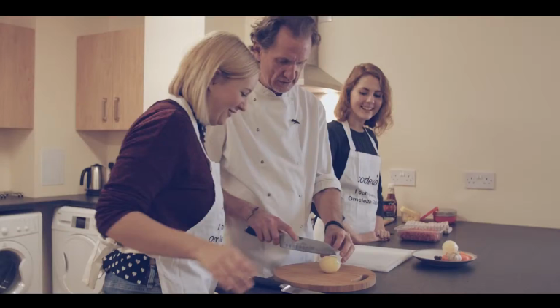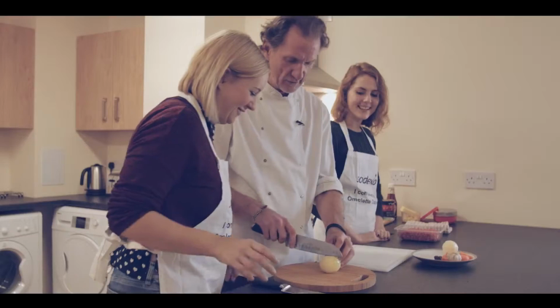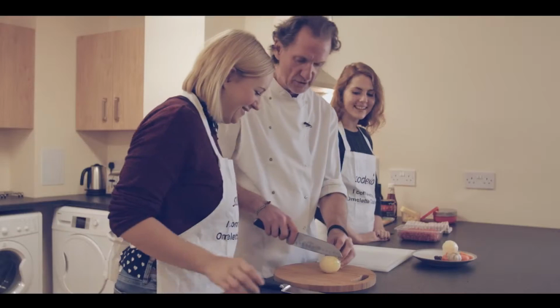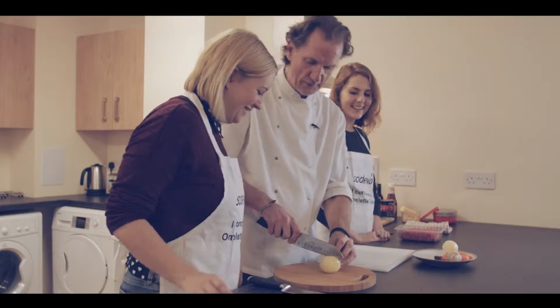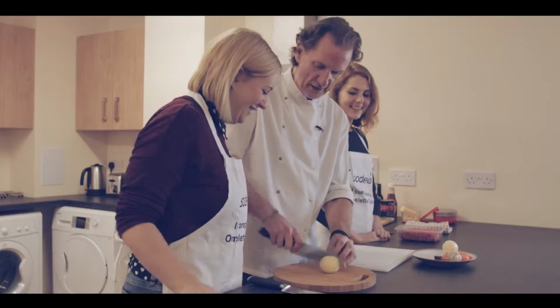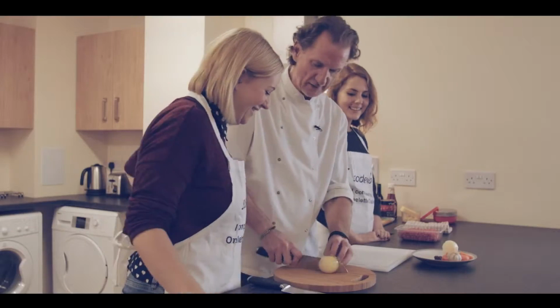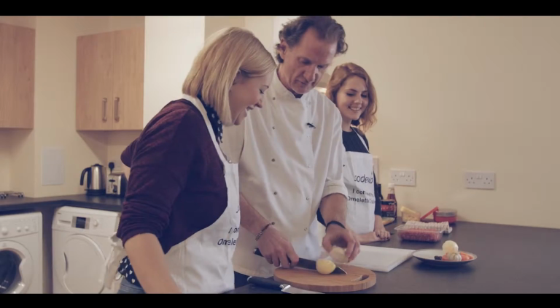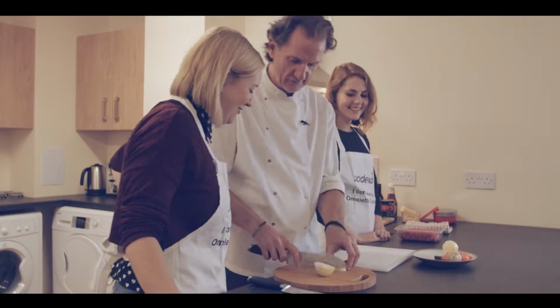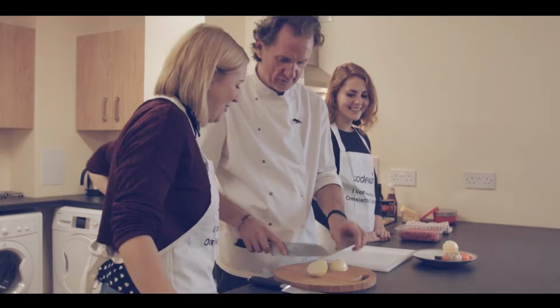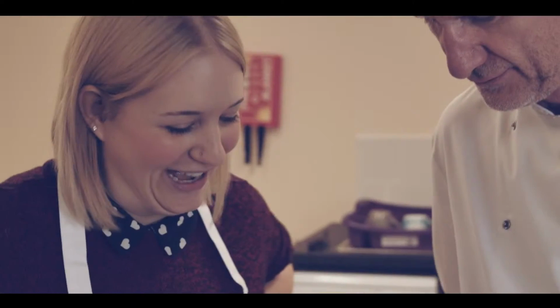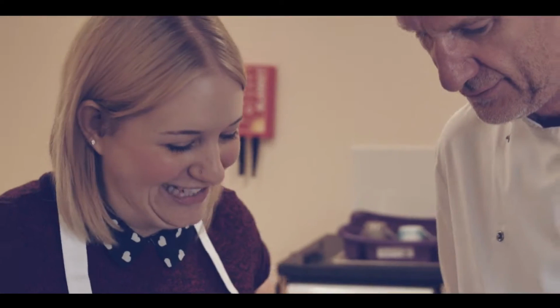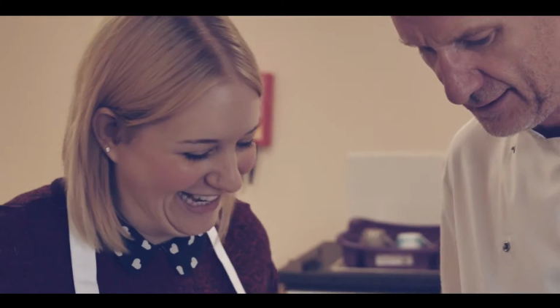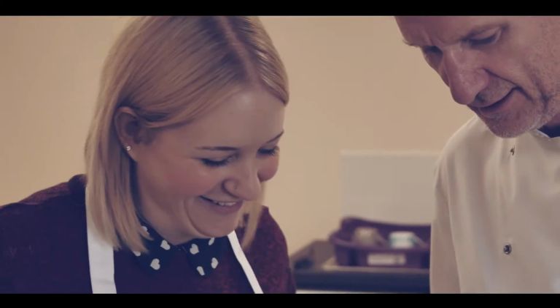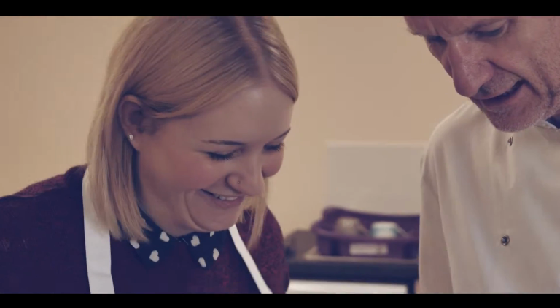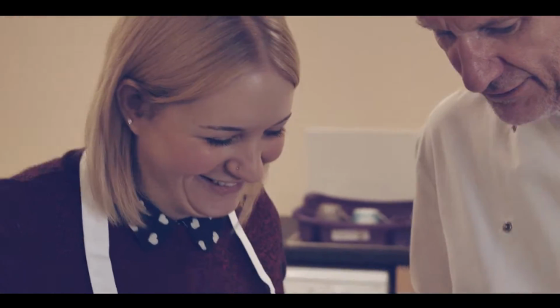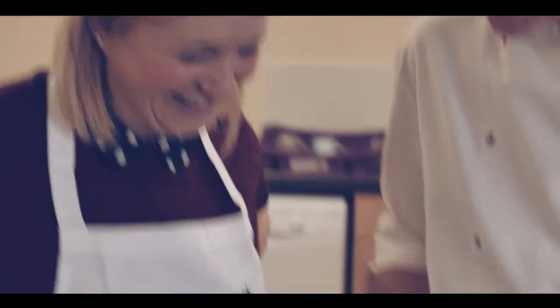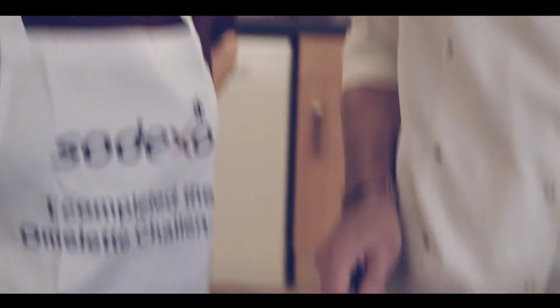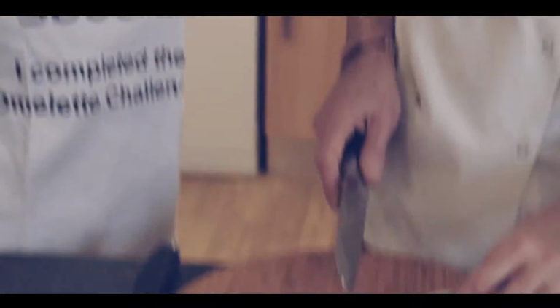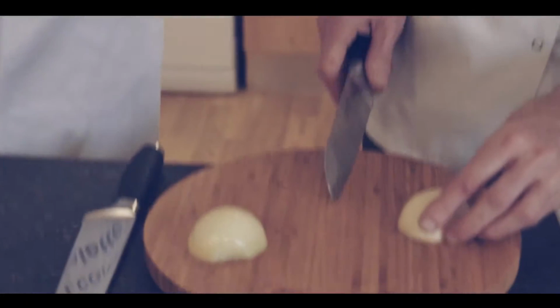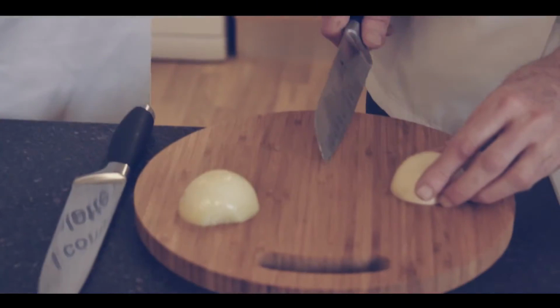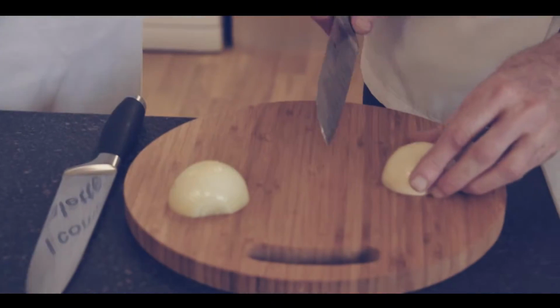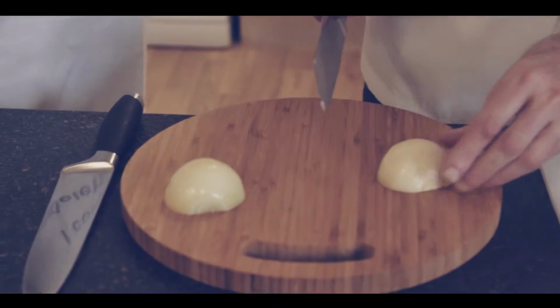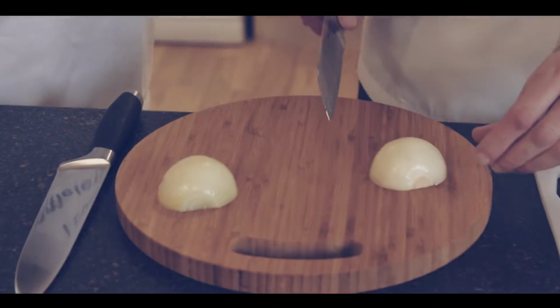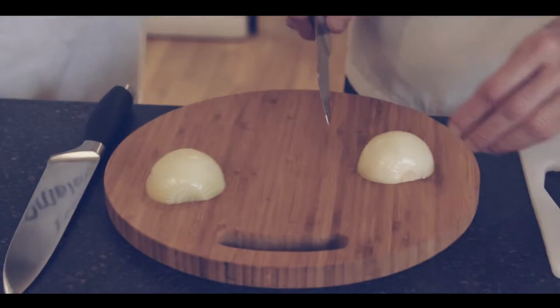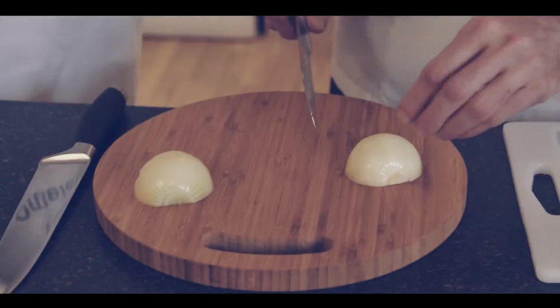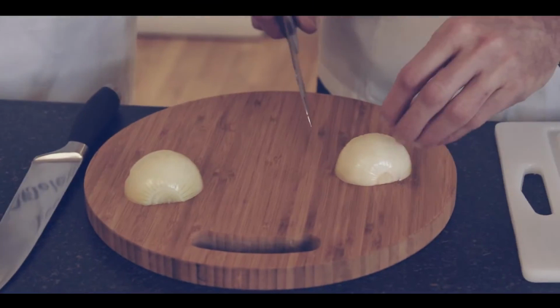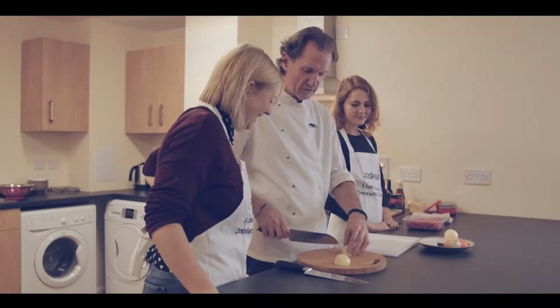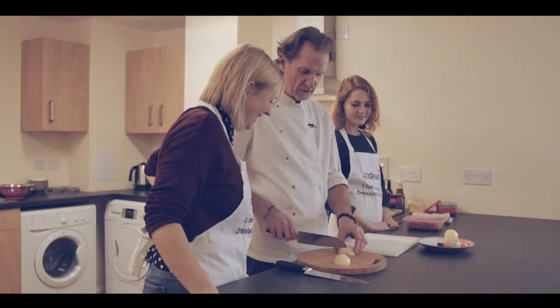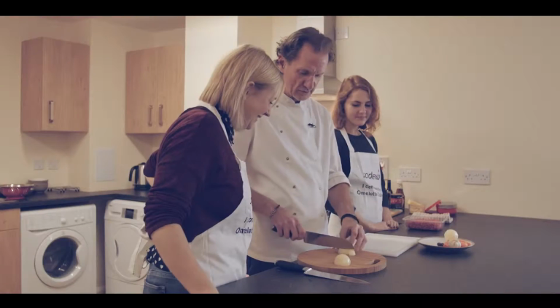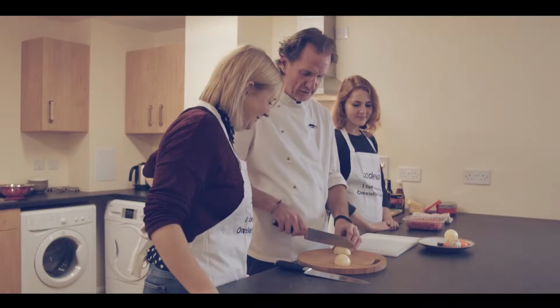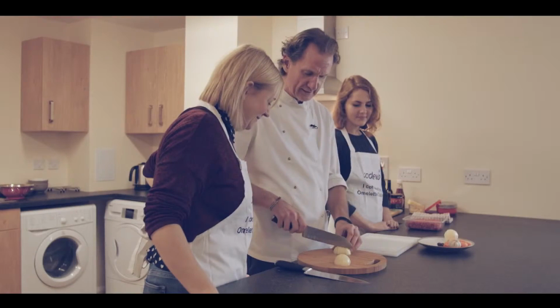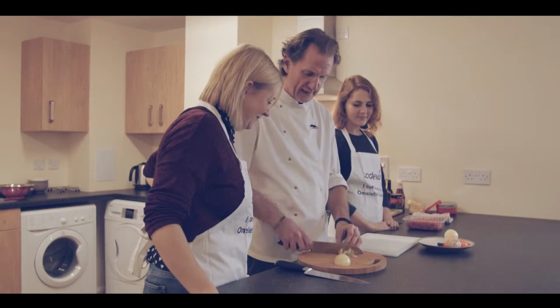Do you know how to chop an onion? I have no idea. You have no idea? Because I always chop my finger off. So just go down like that.